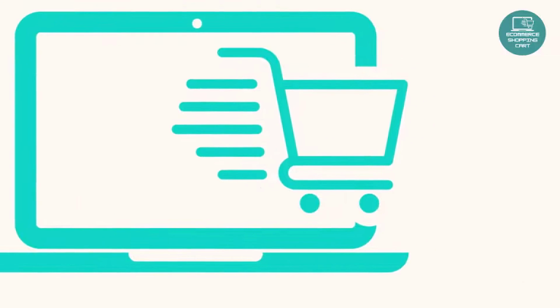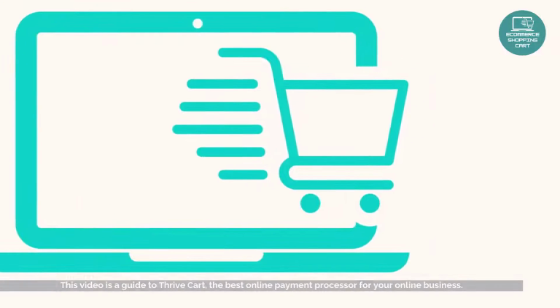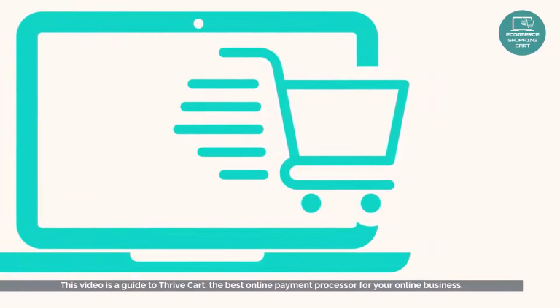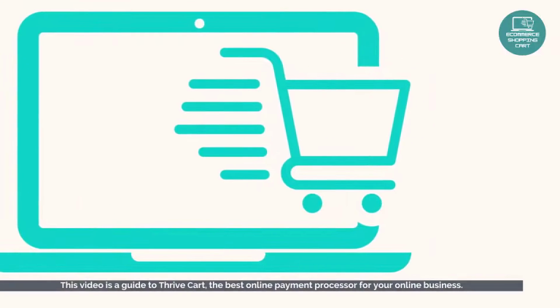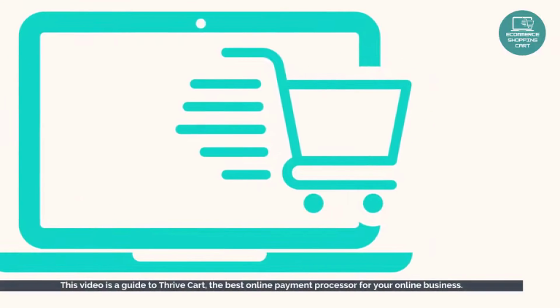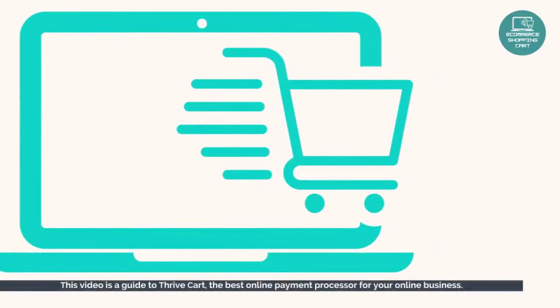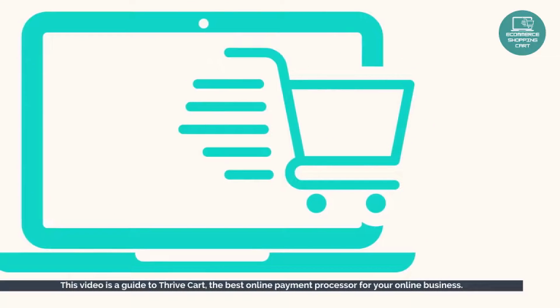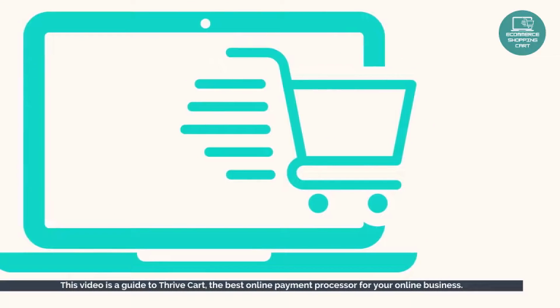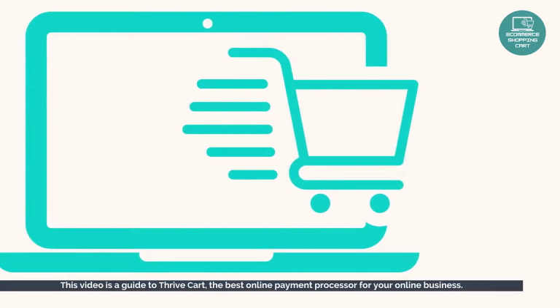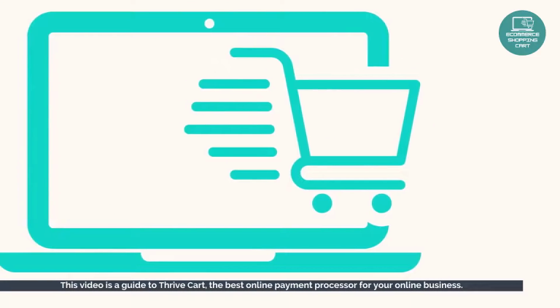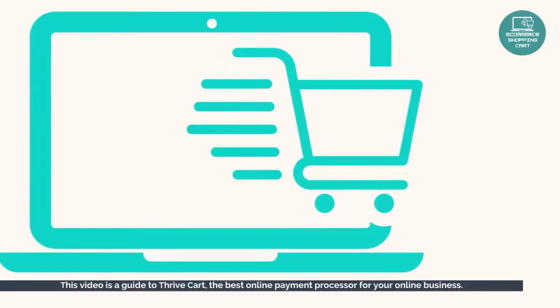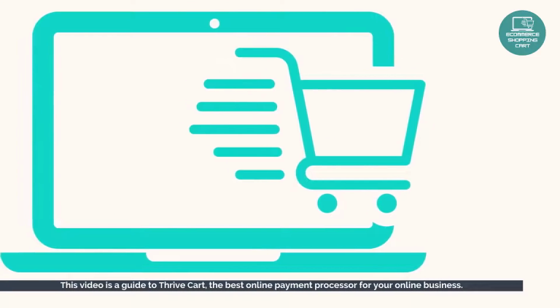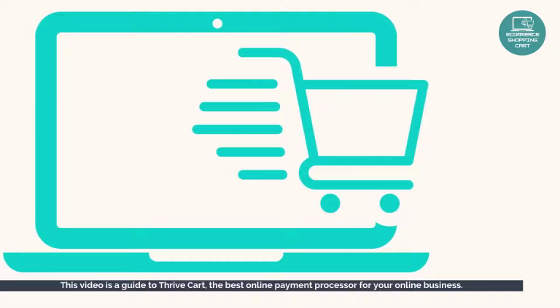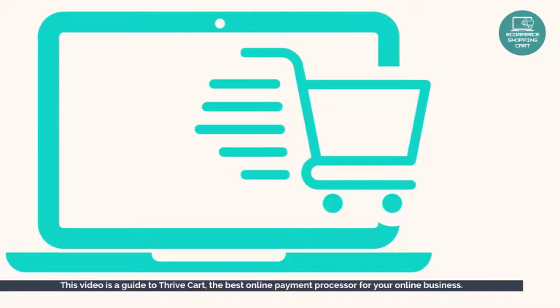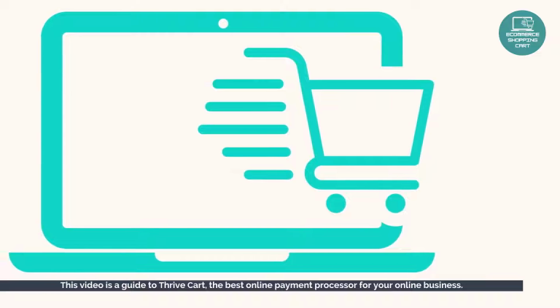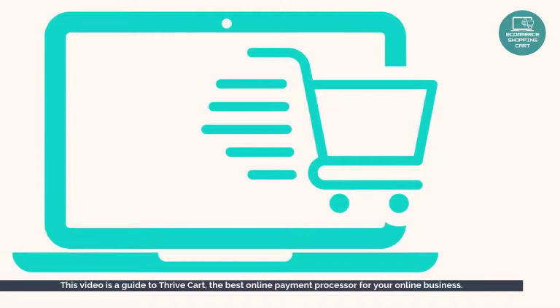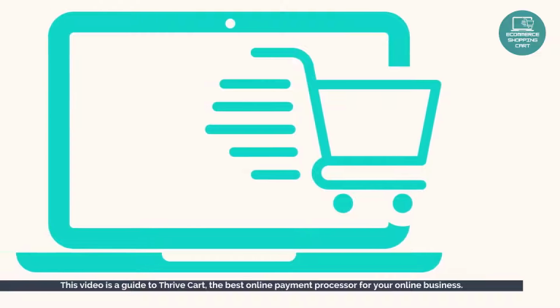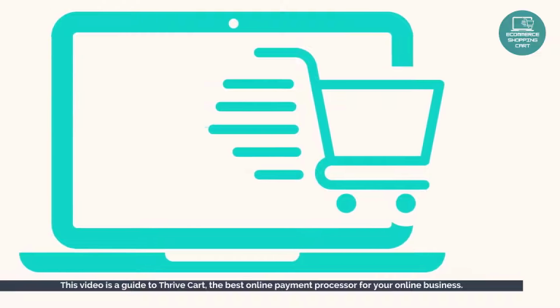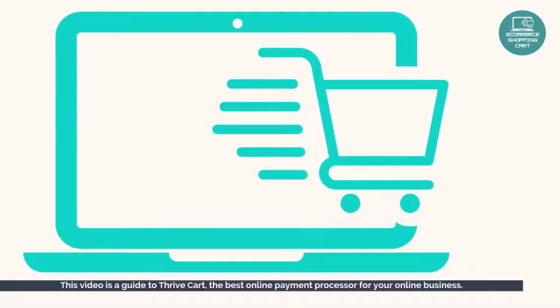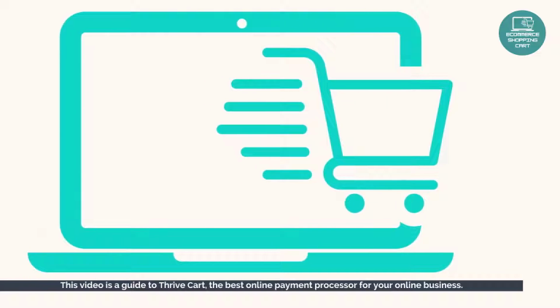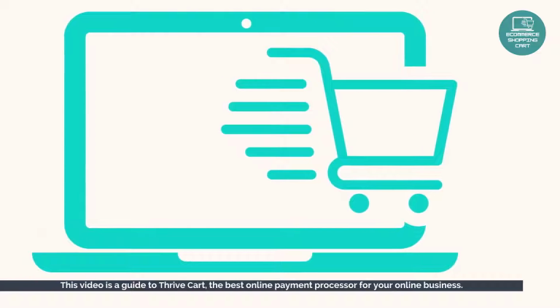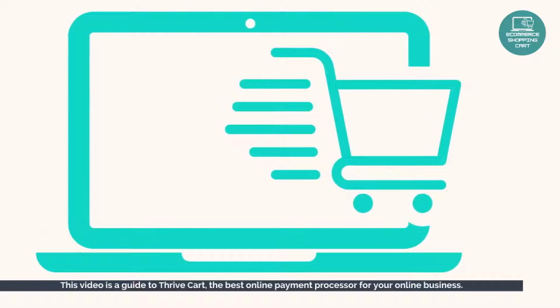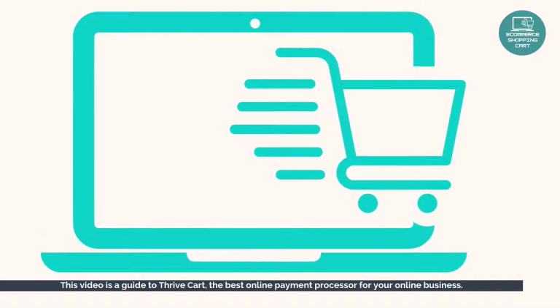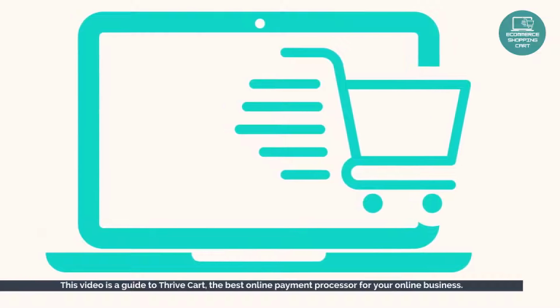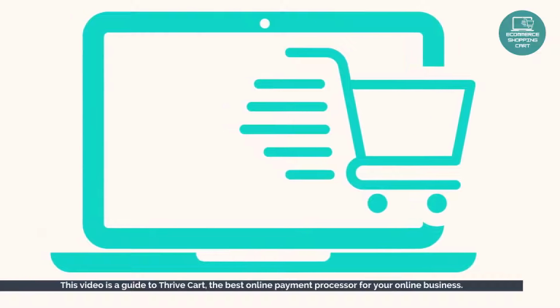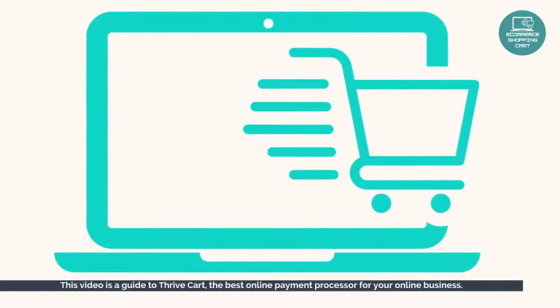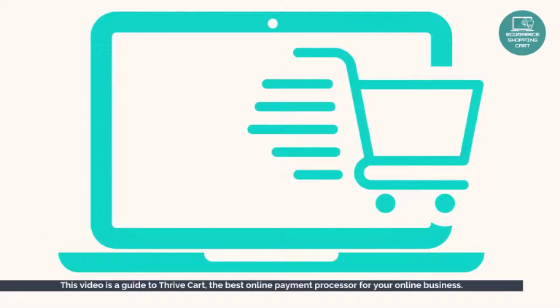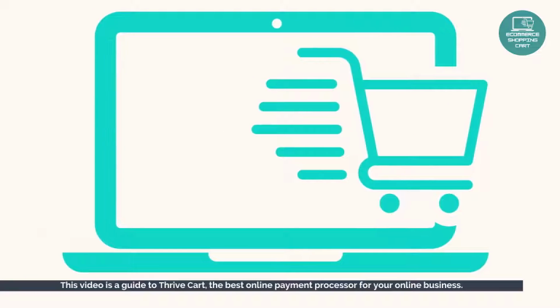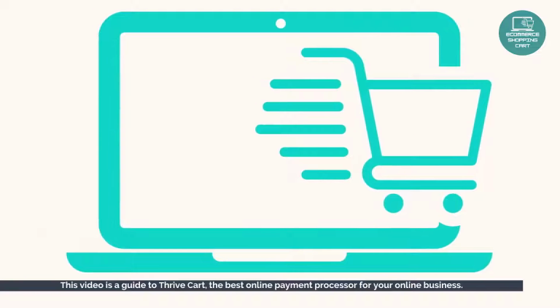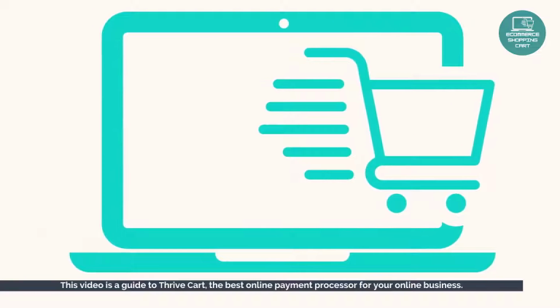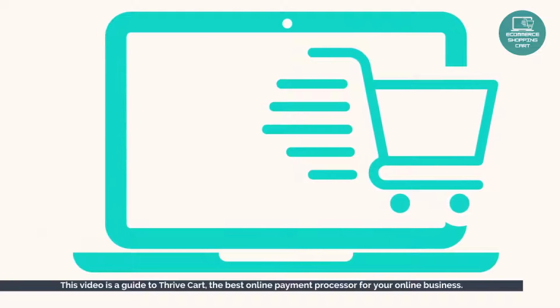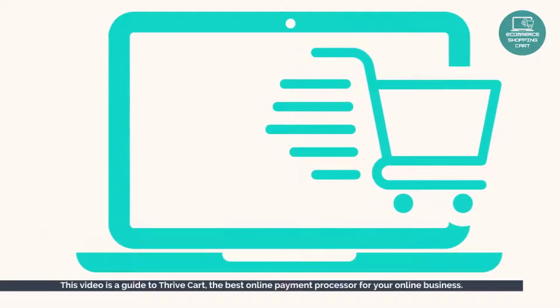This video is a guide to ThriveCart, the best online payment processor for your online business.